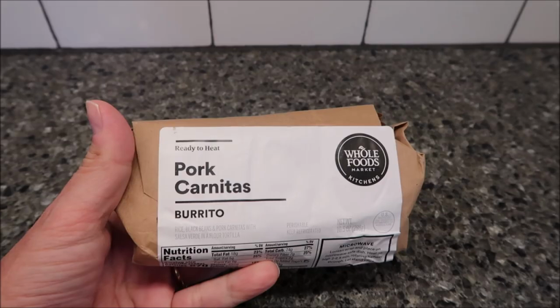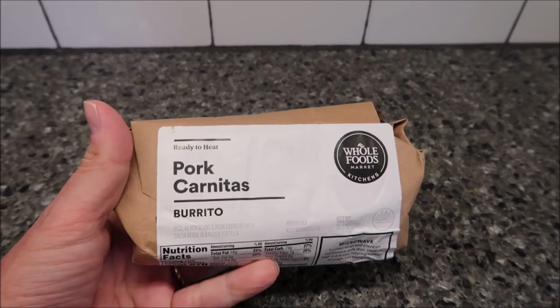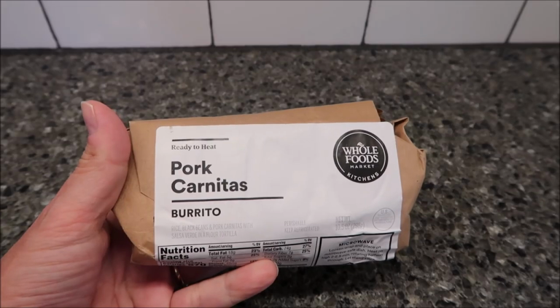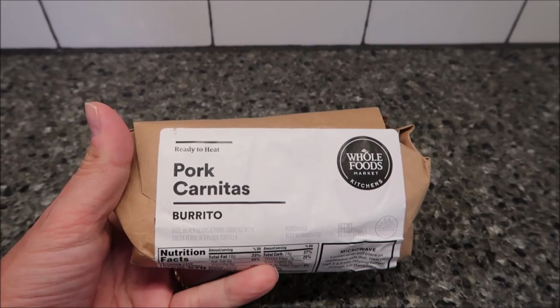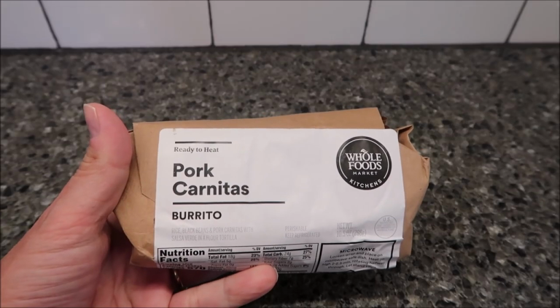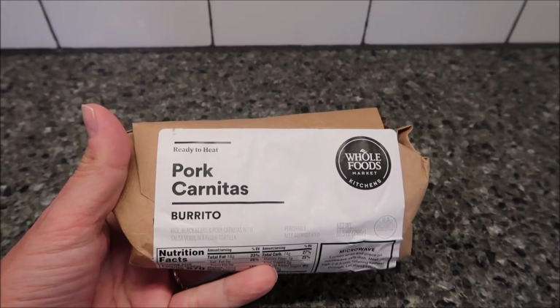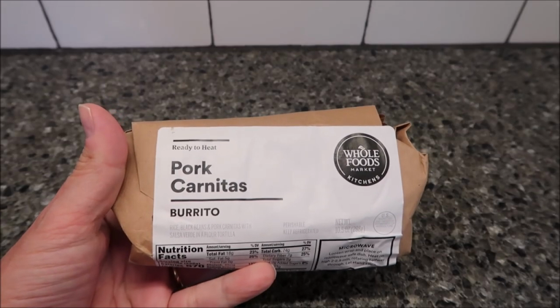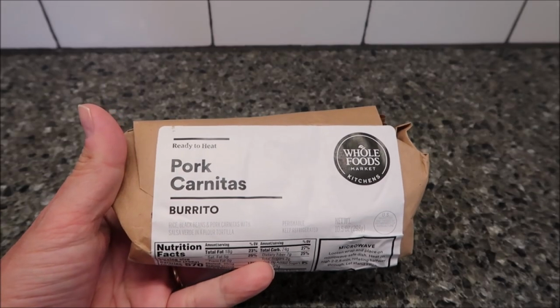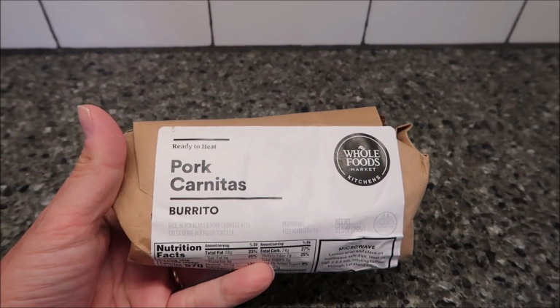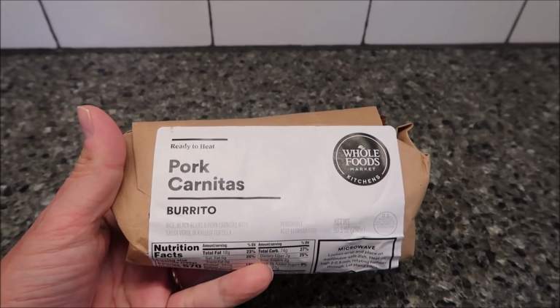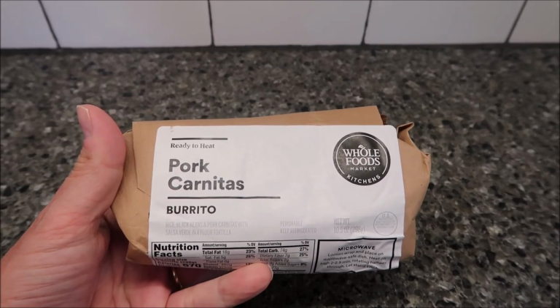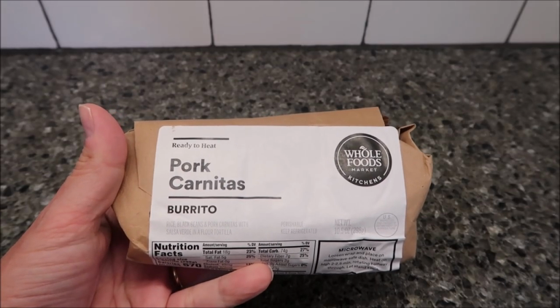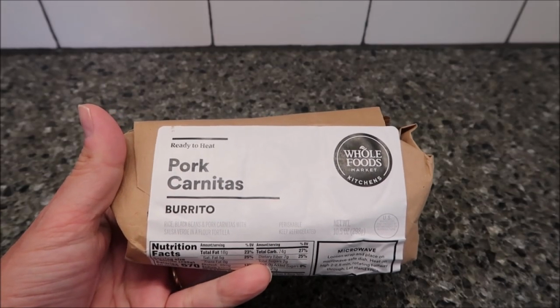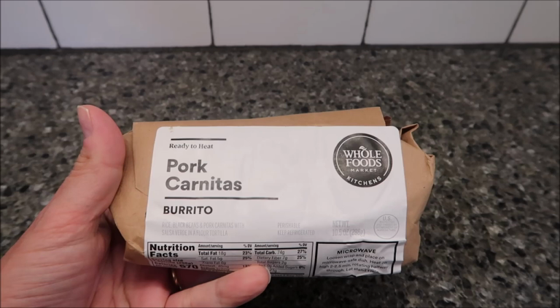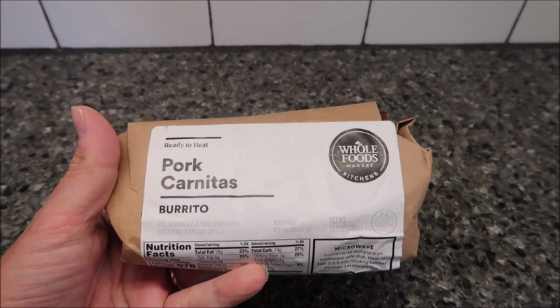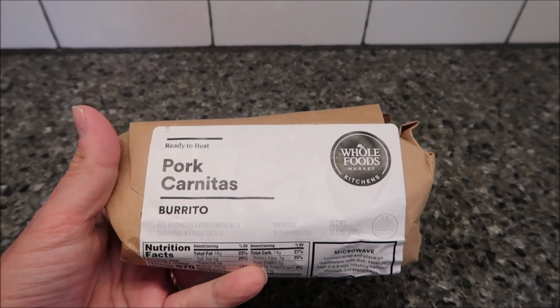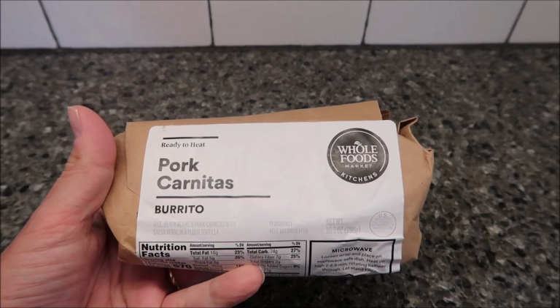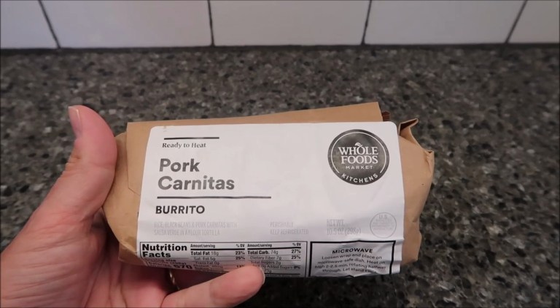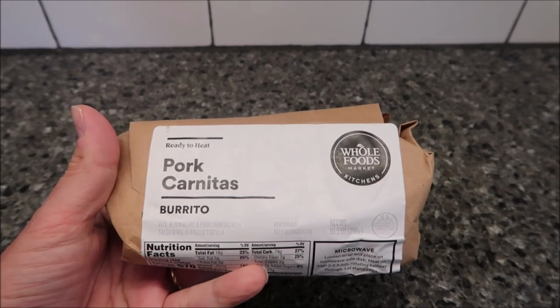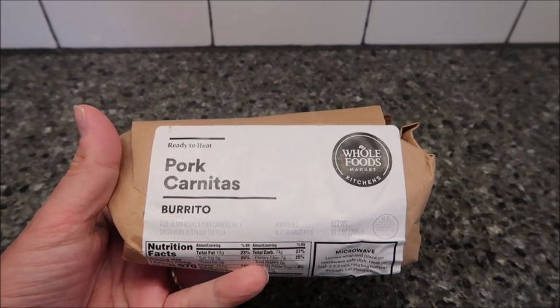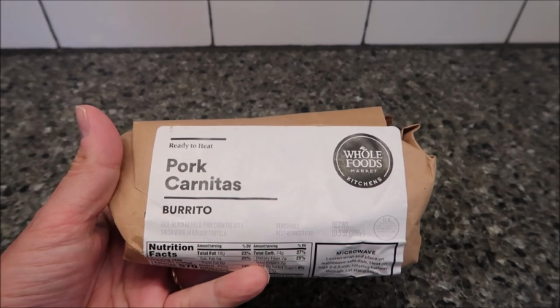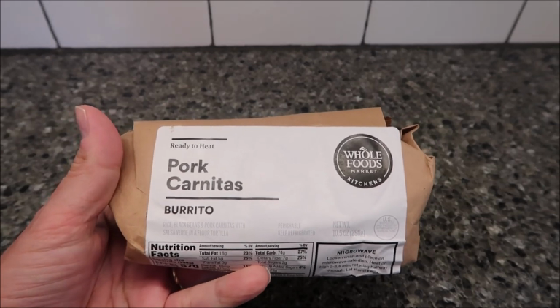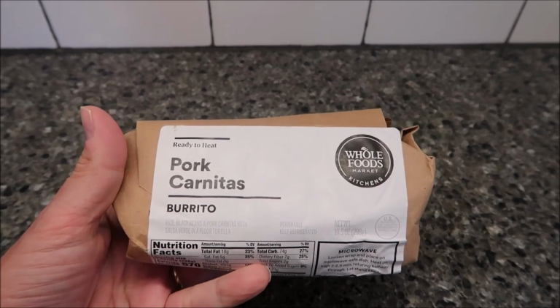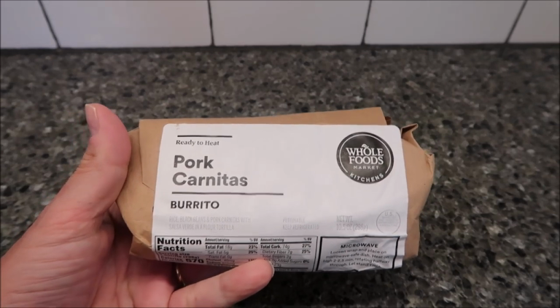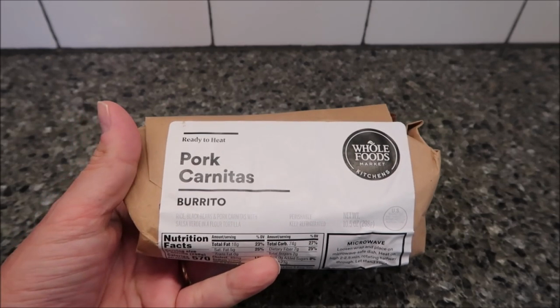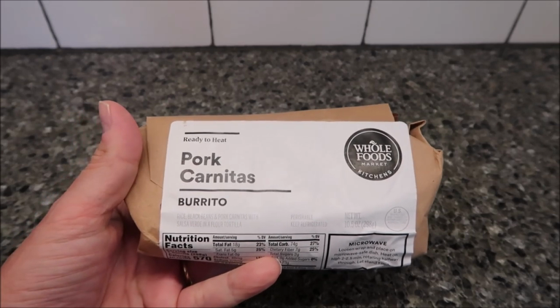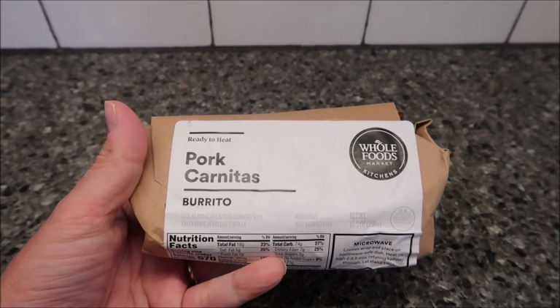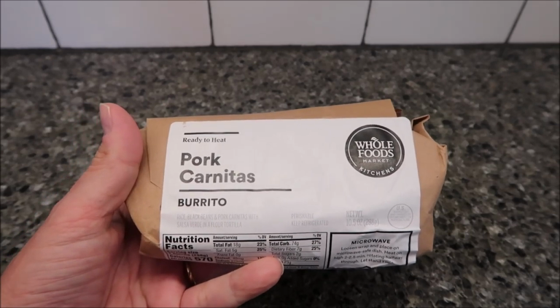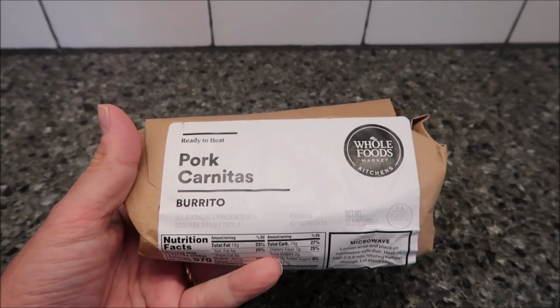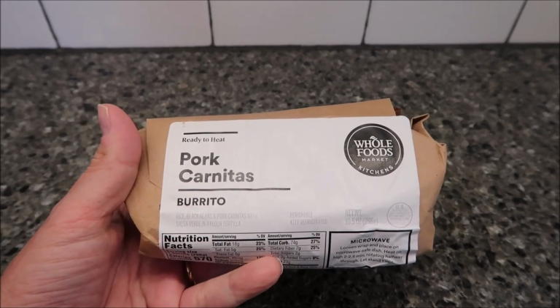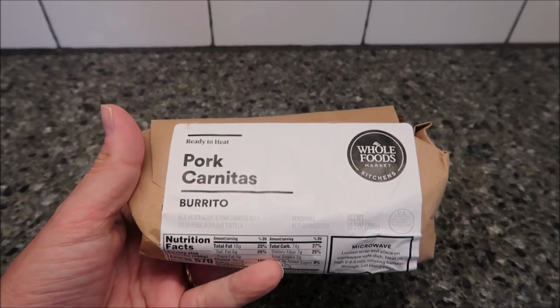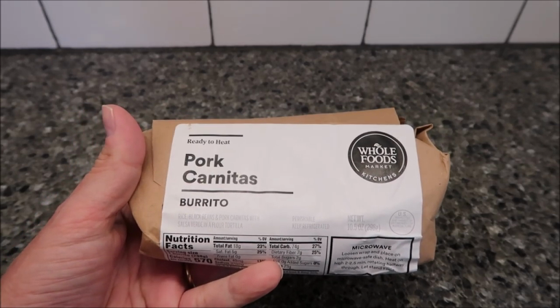Hey guys, welcome to another Lunchtime Review. Today I'm going to try this Whole Foods Market Kitchens Pork Carnitas Burrito.